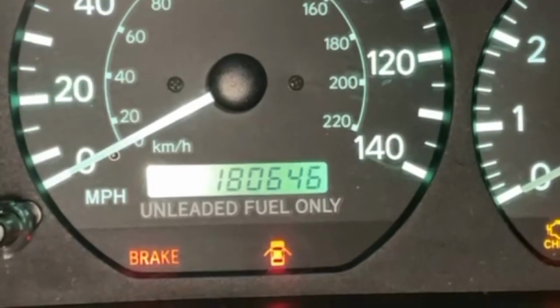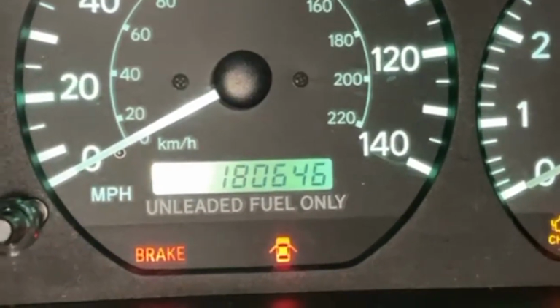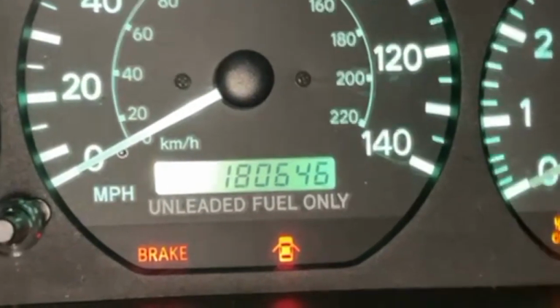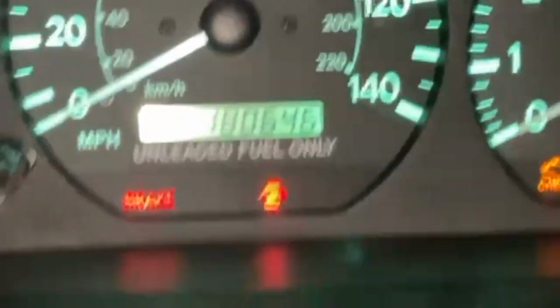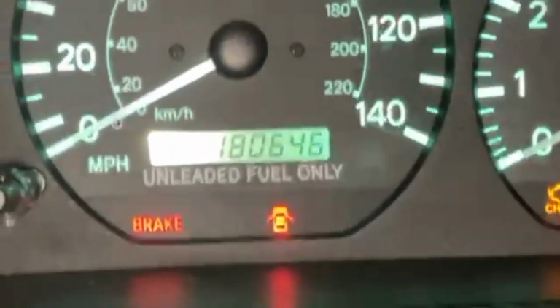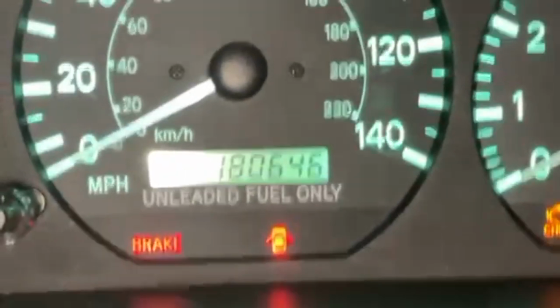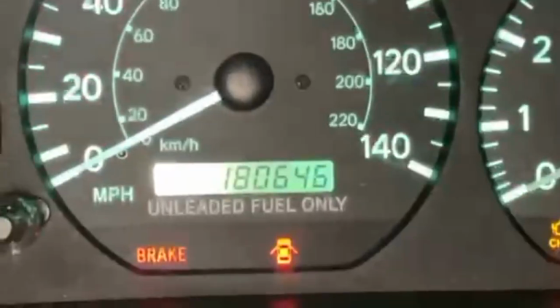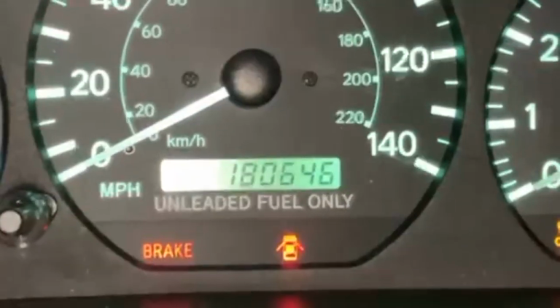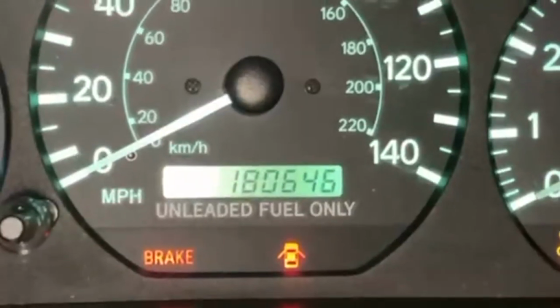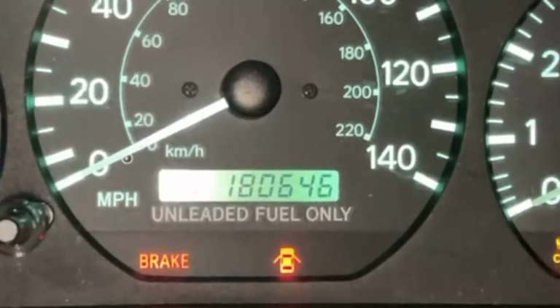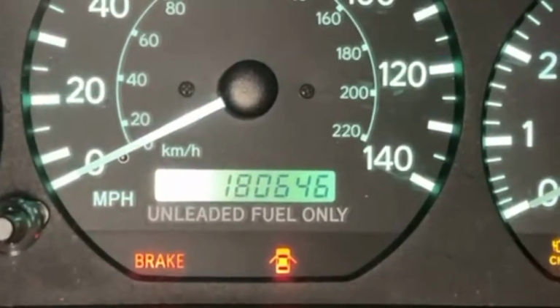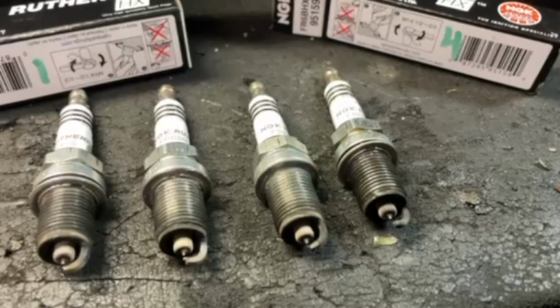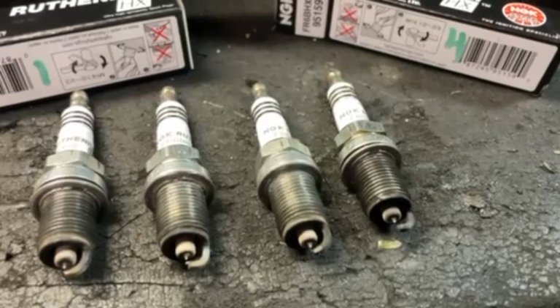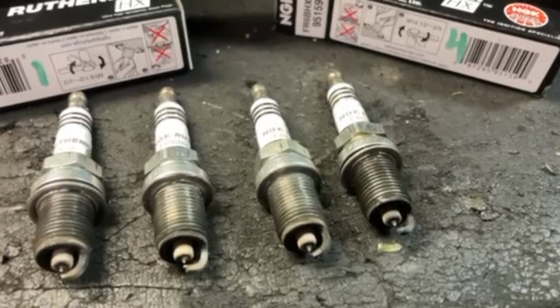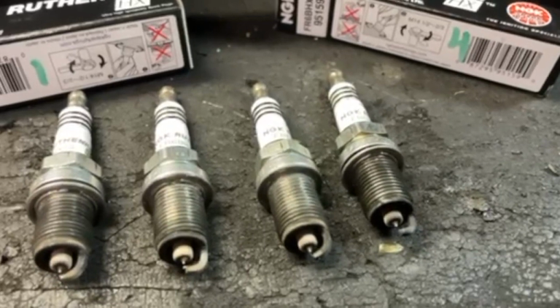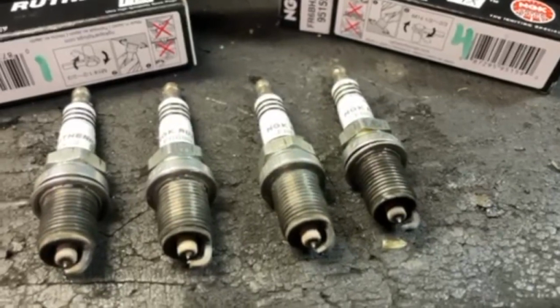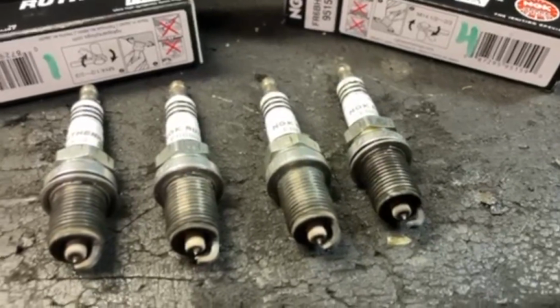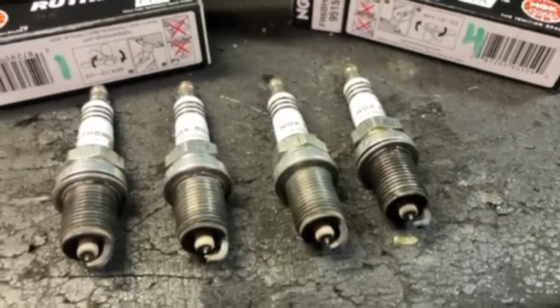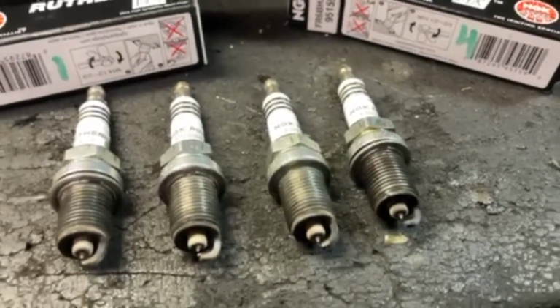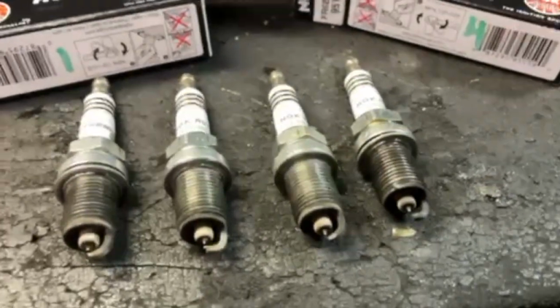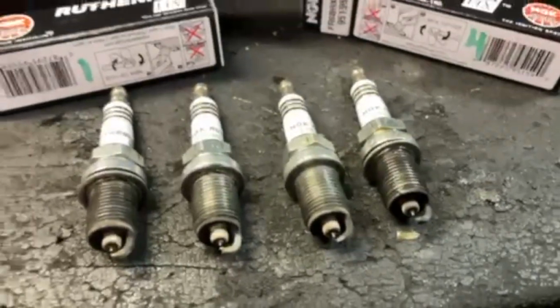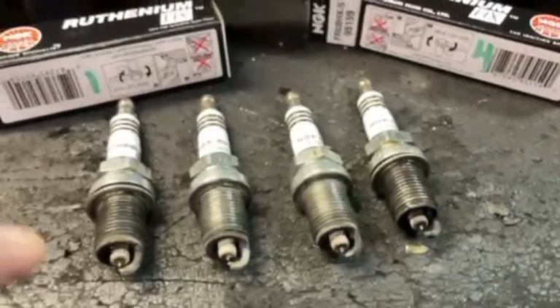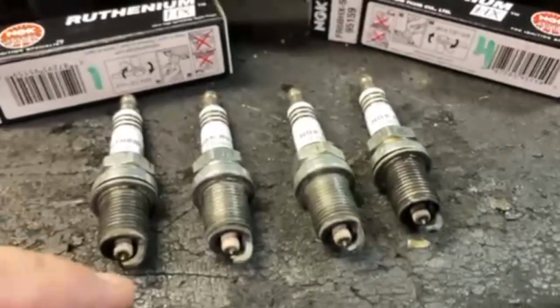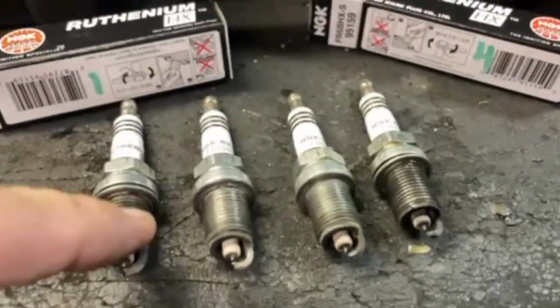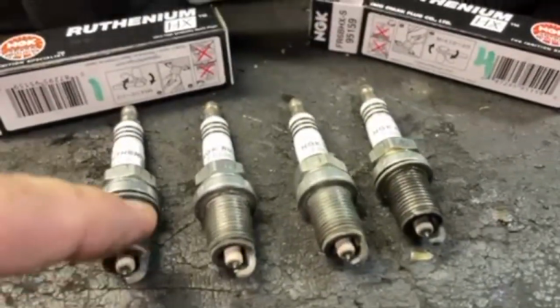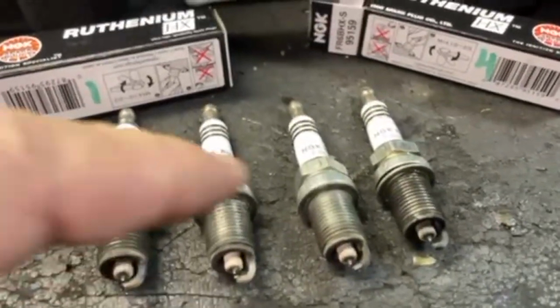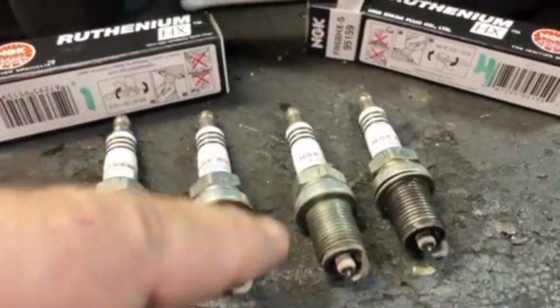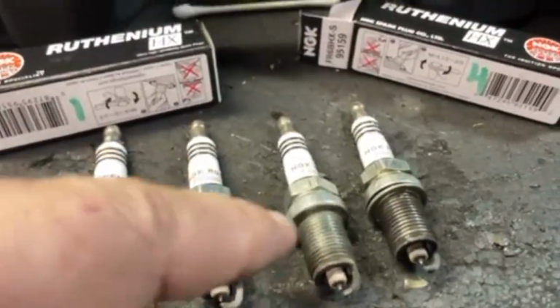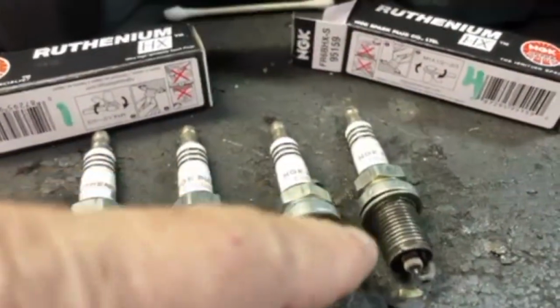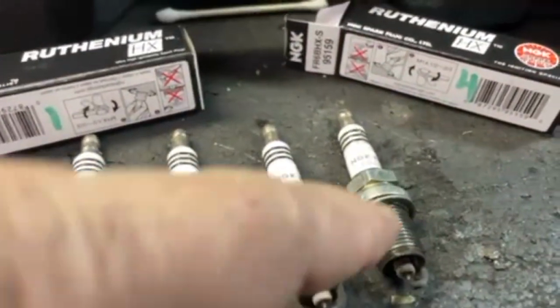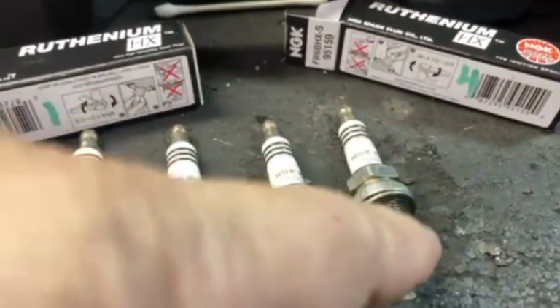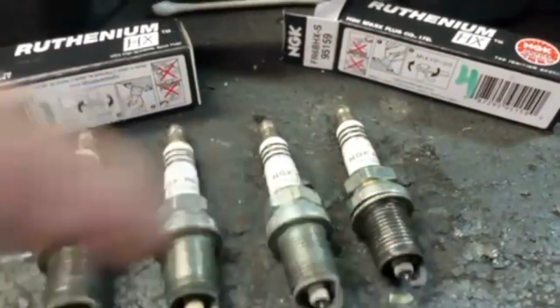You'll see the old plugs in one second. Okay, there they are — one, two, three, four.